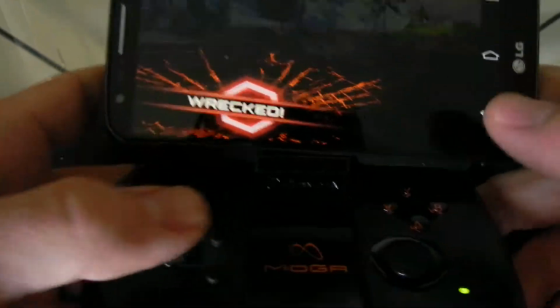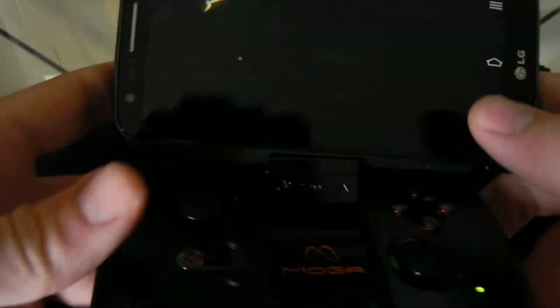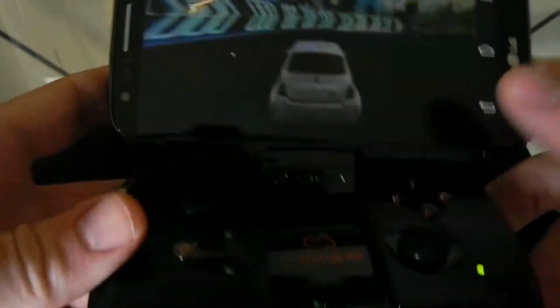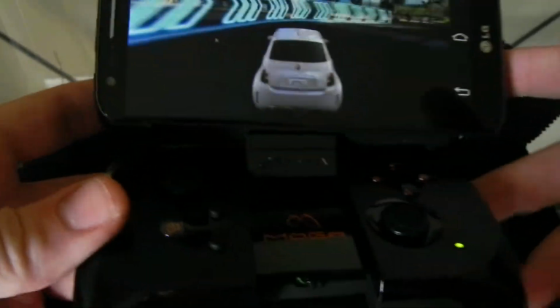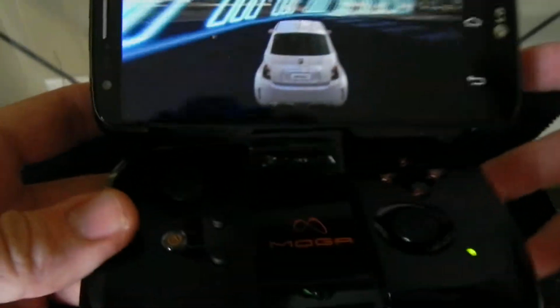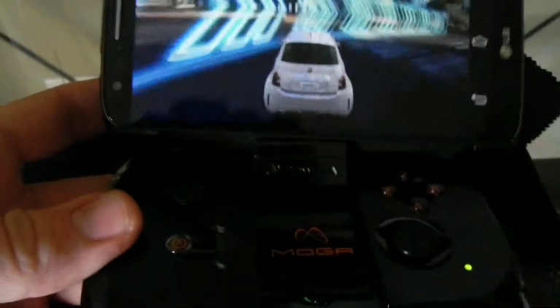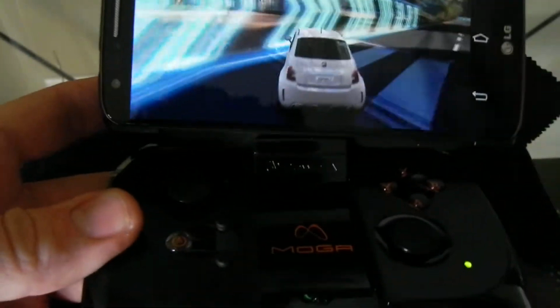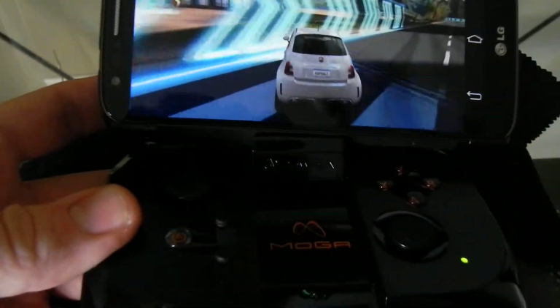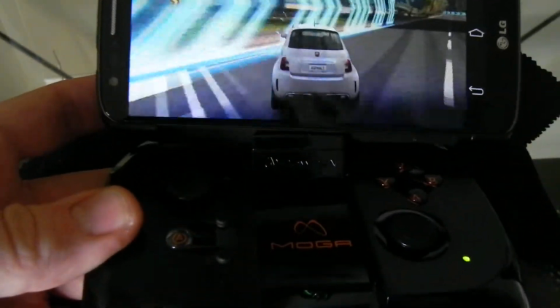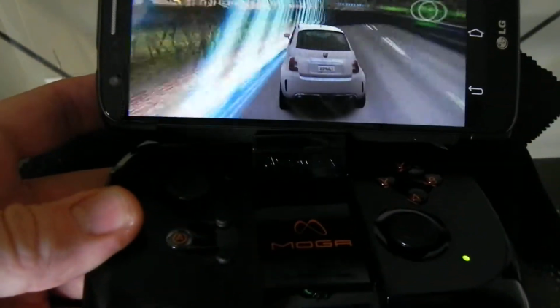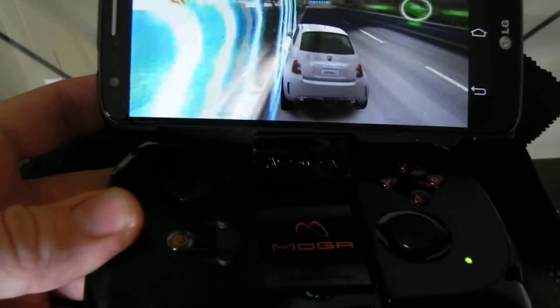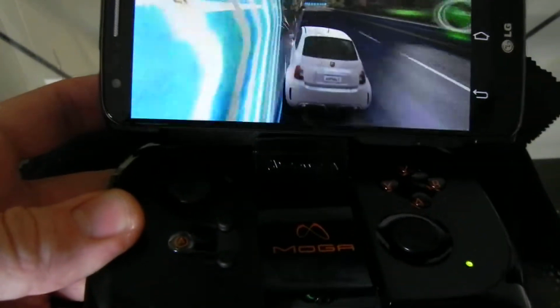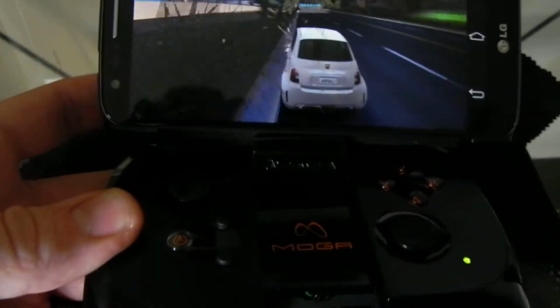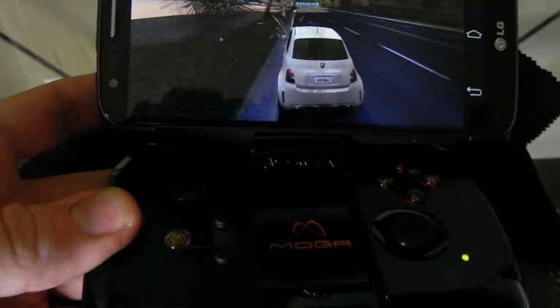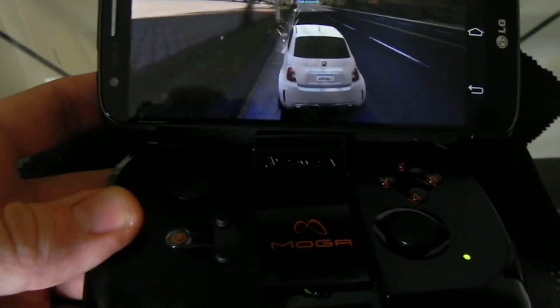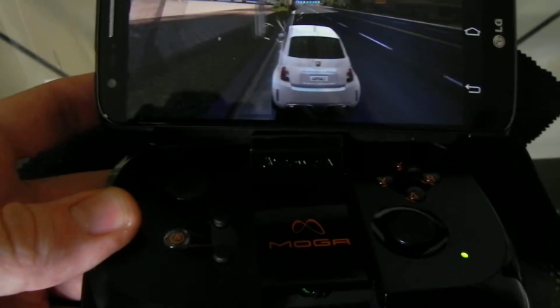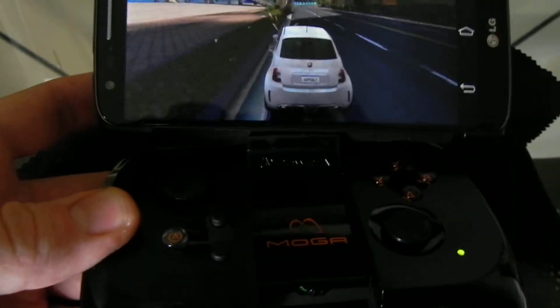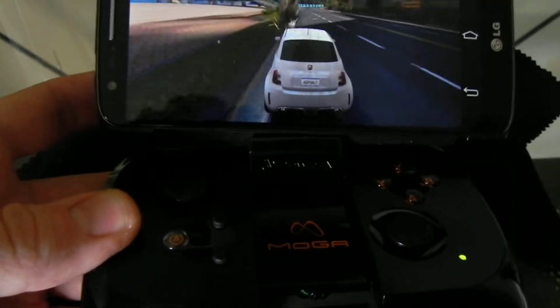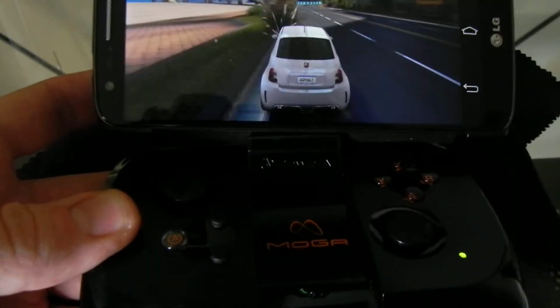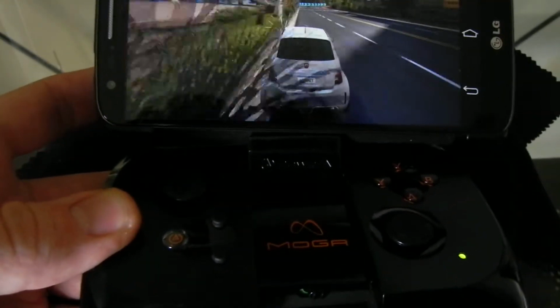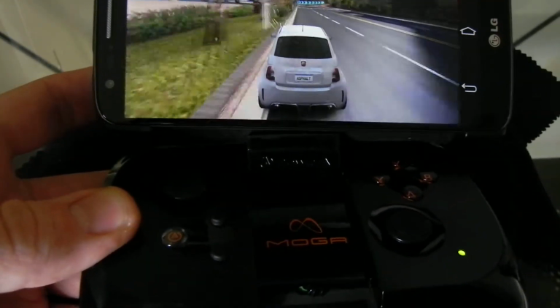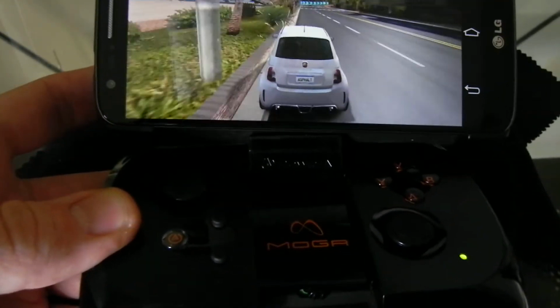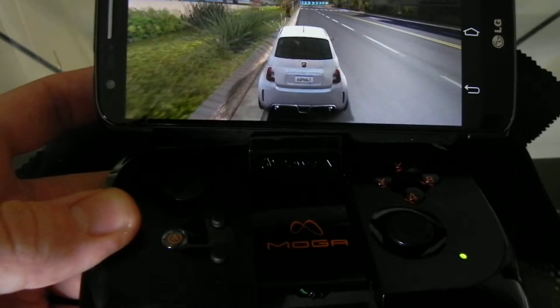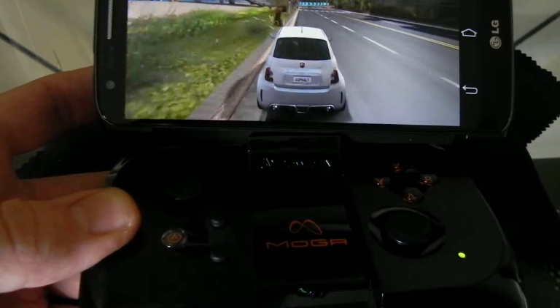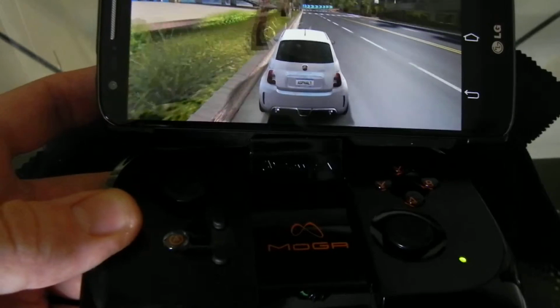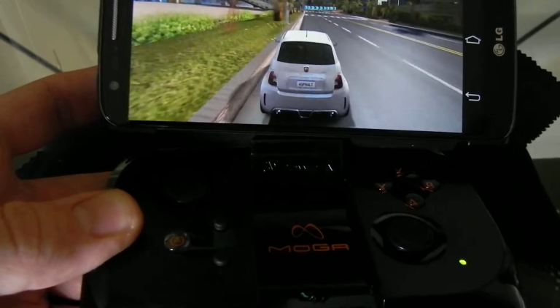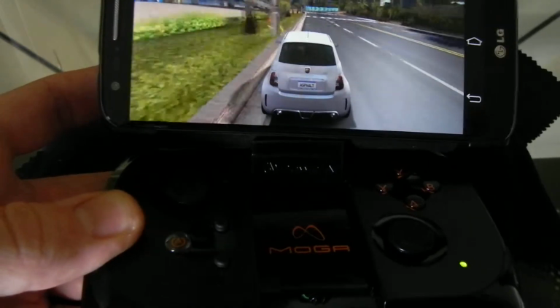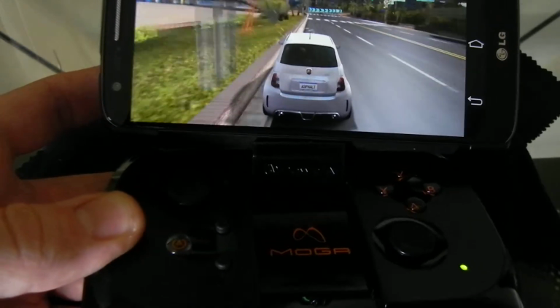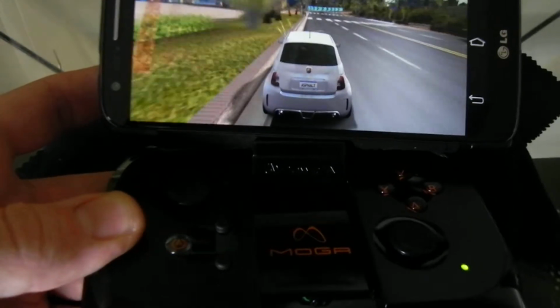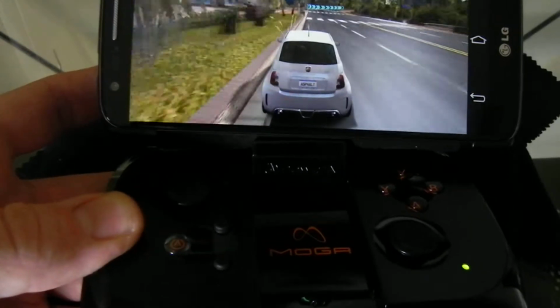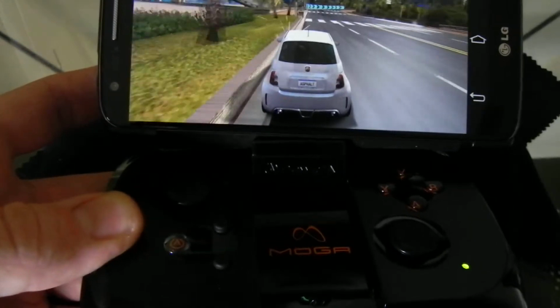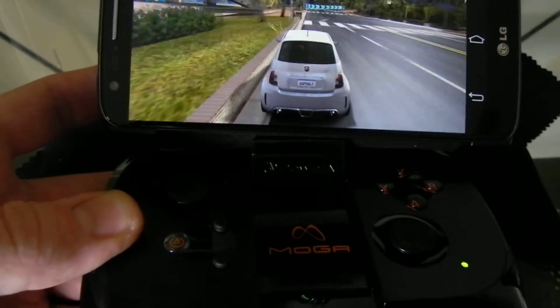Anyway, that's my review. It's a pretty cool device. It seems to work just fine with the LG G2.